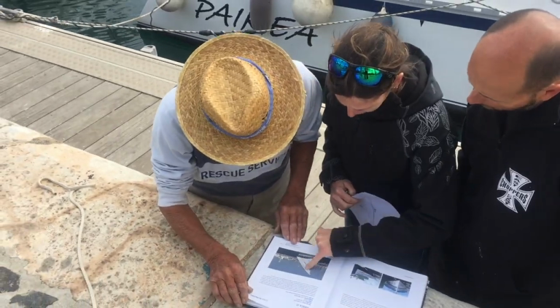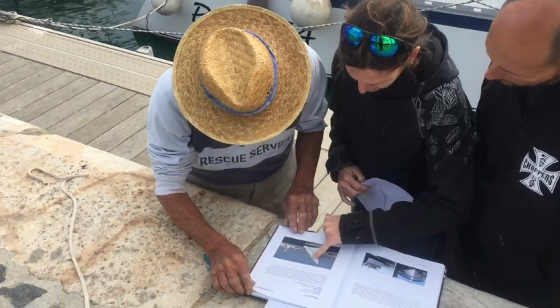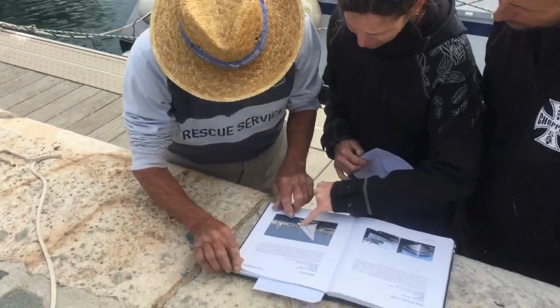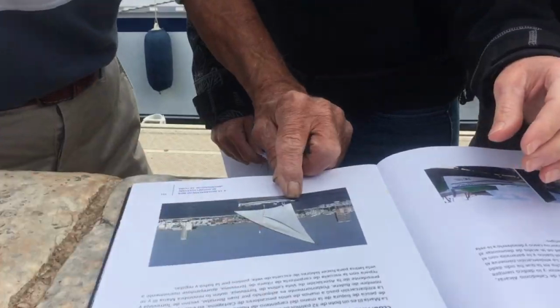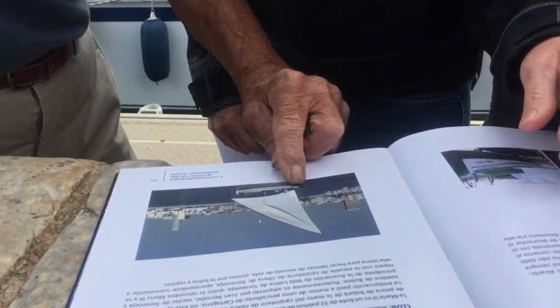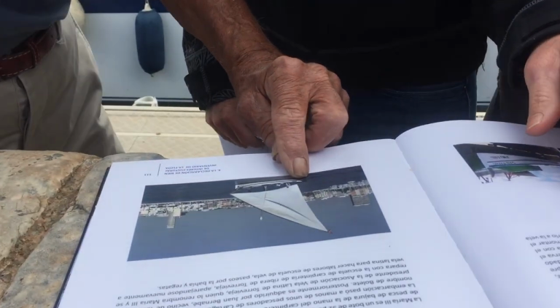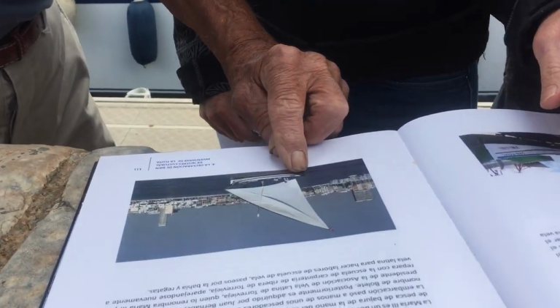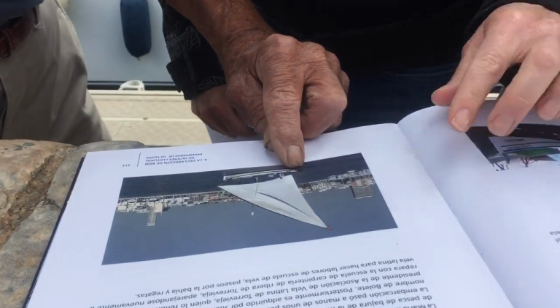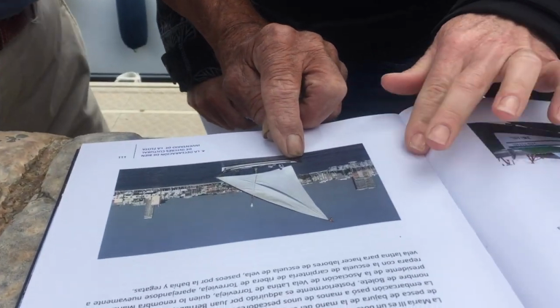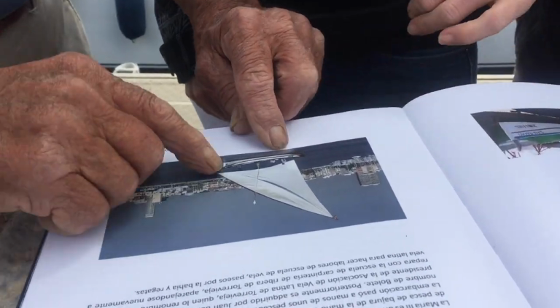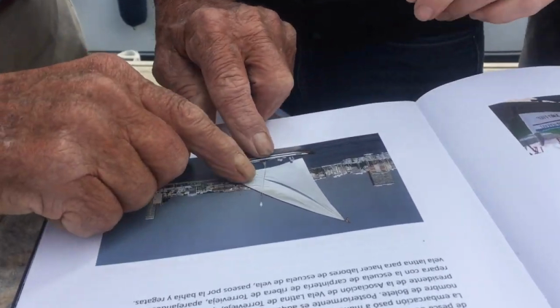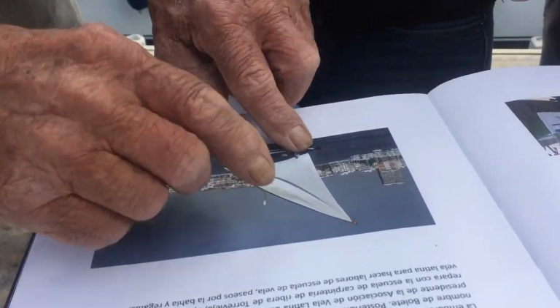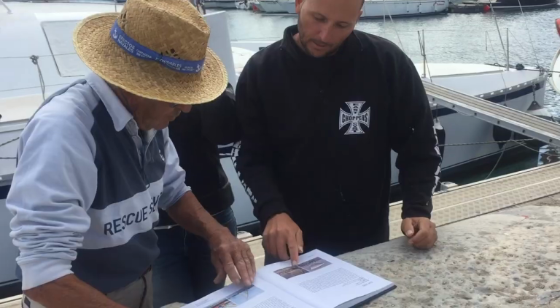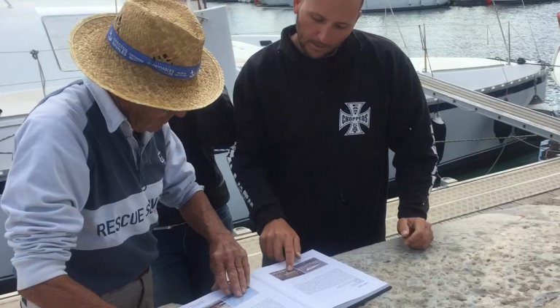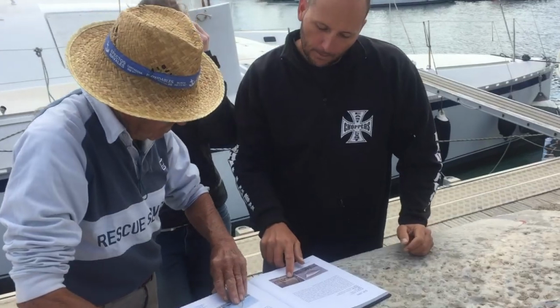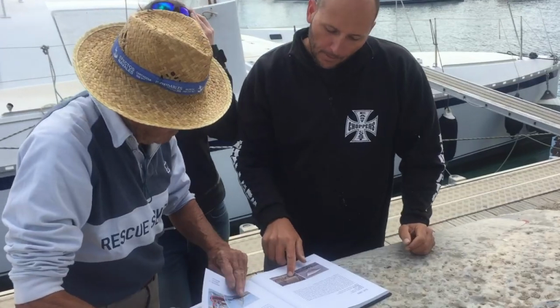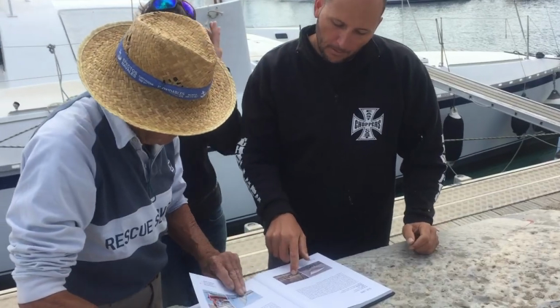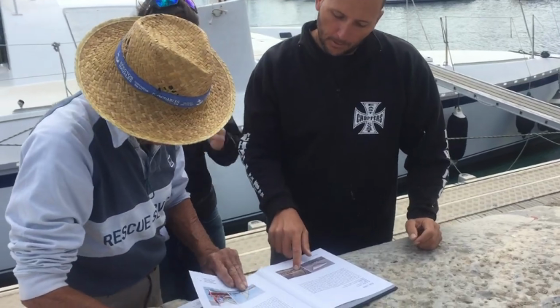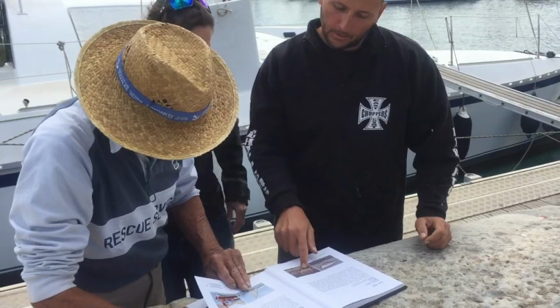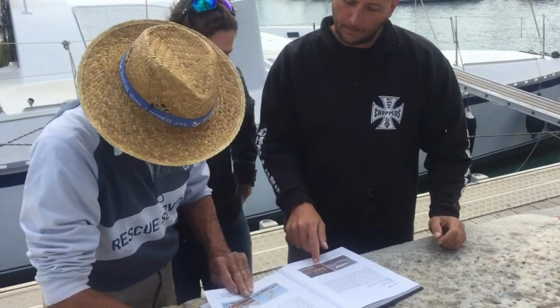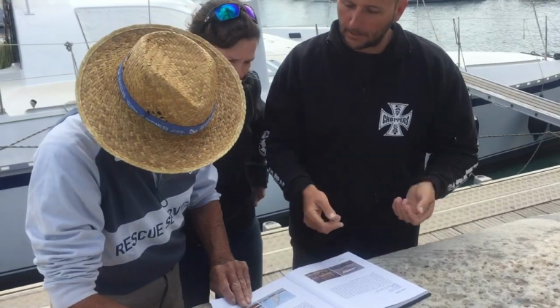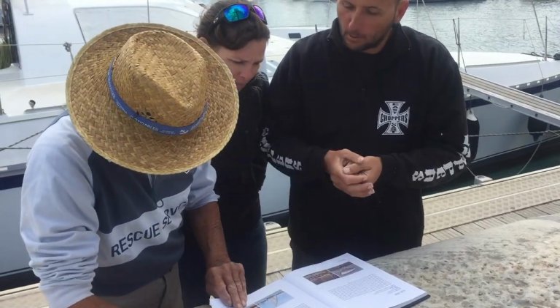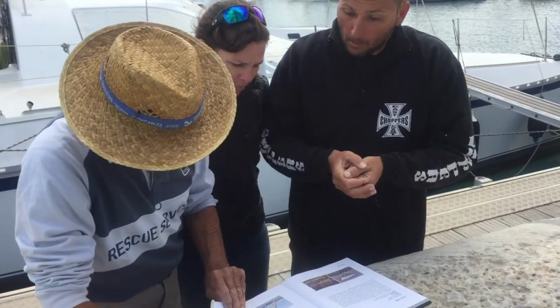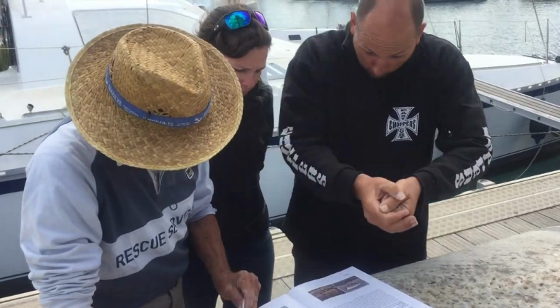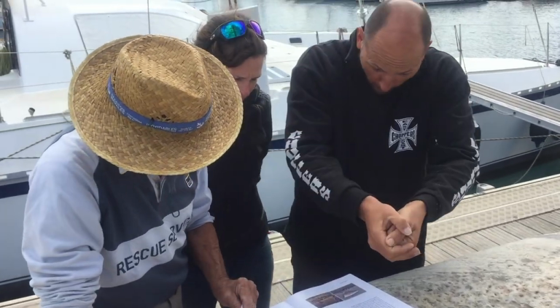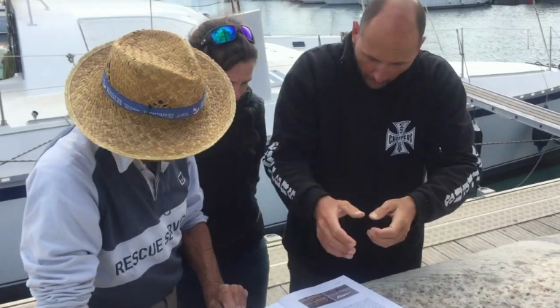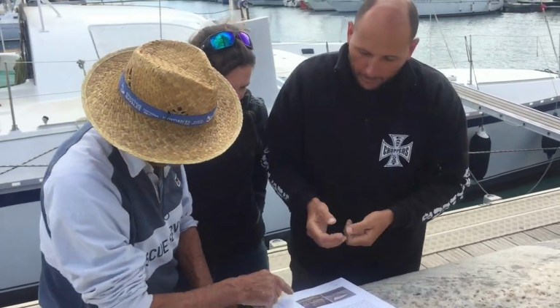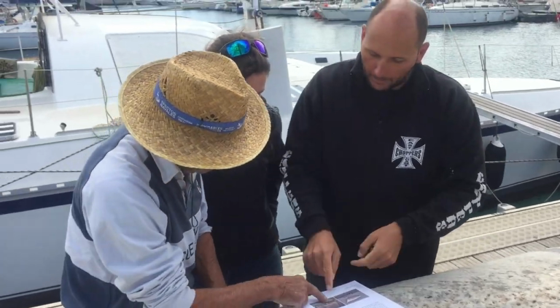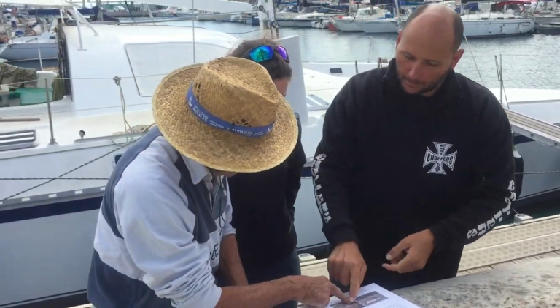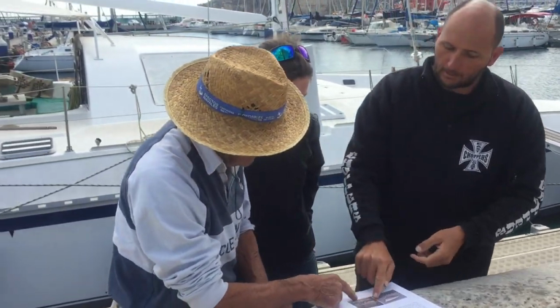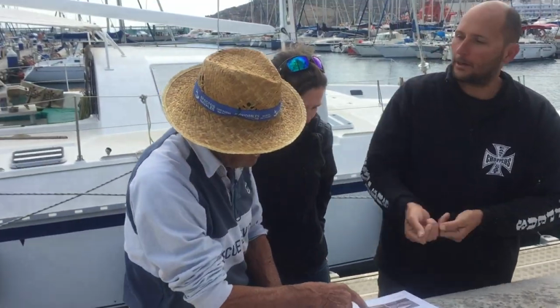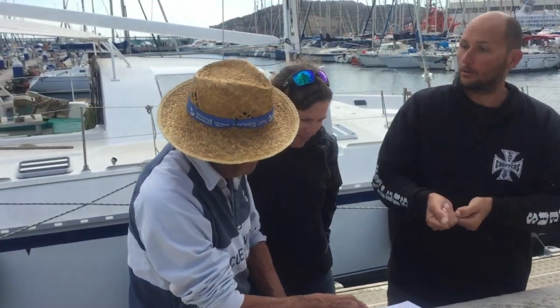What are you doing? Look at this... Exactly! Don't break it!